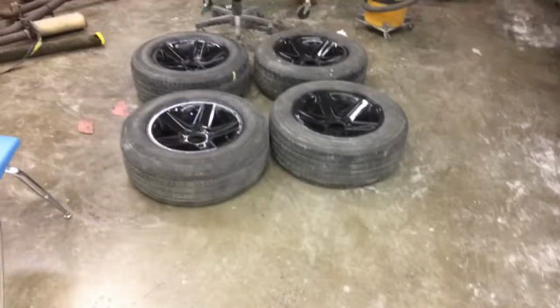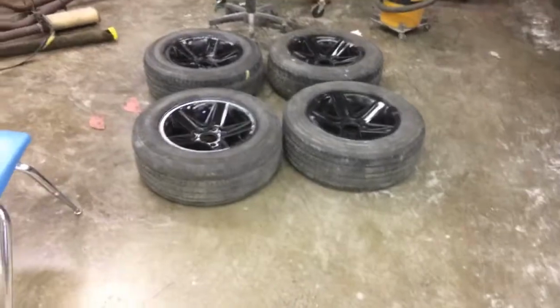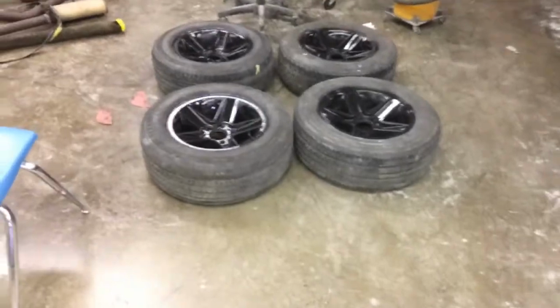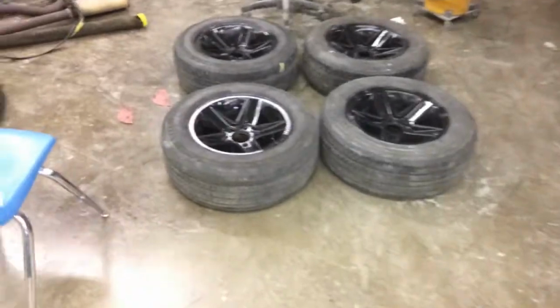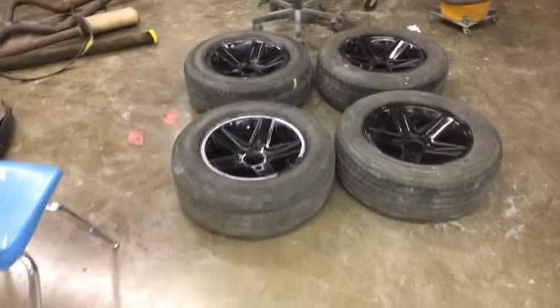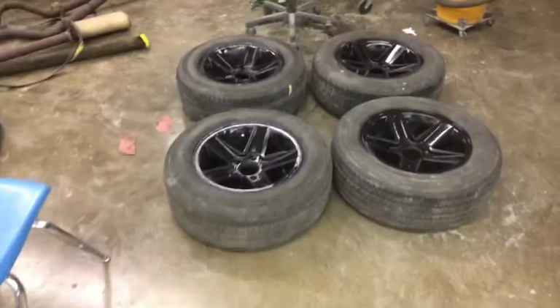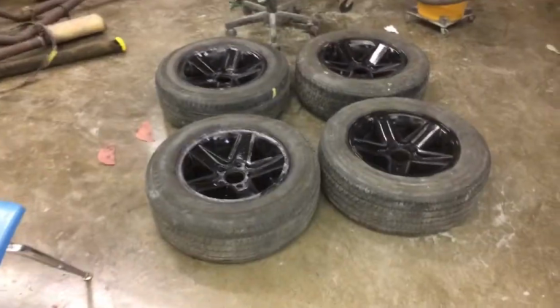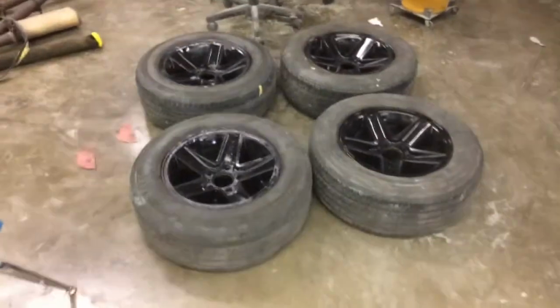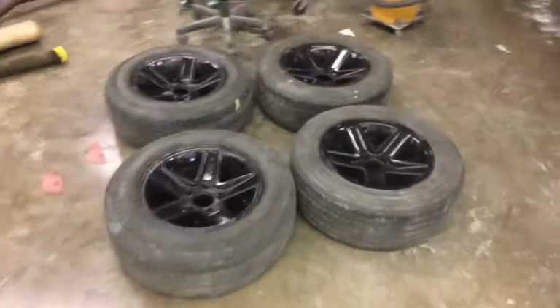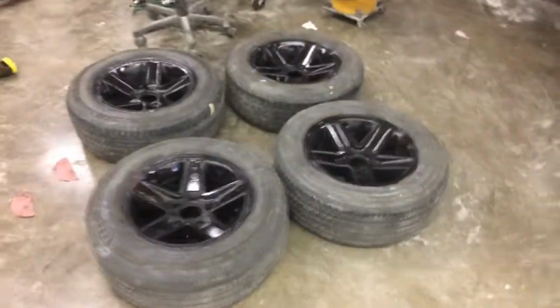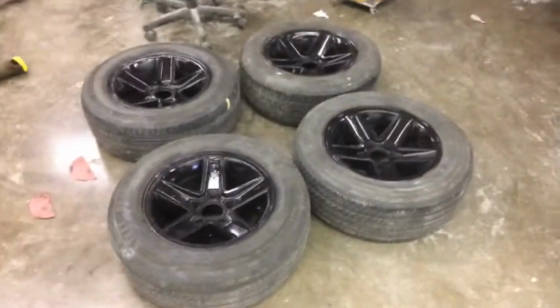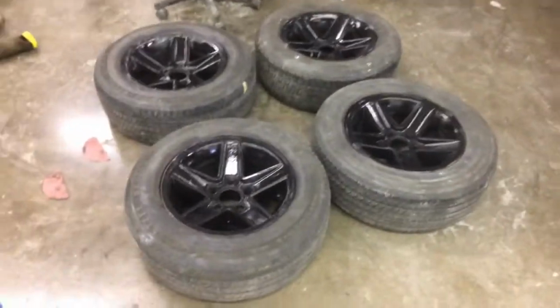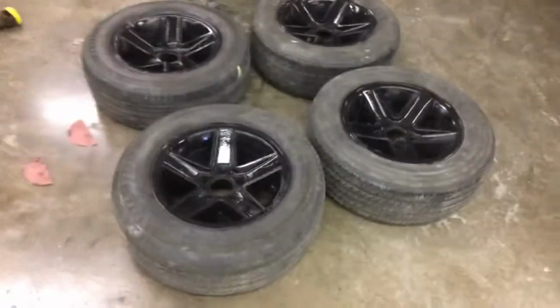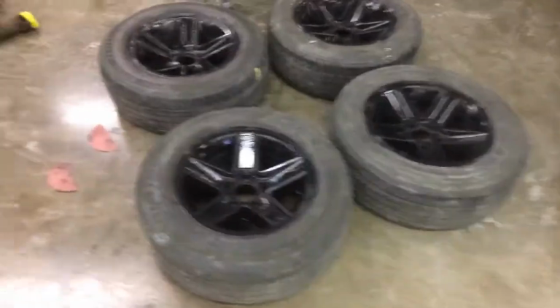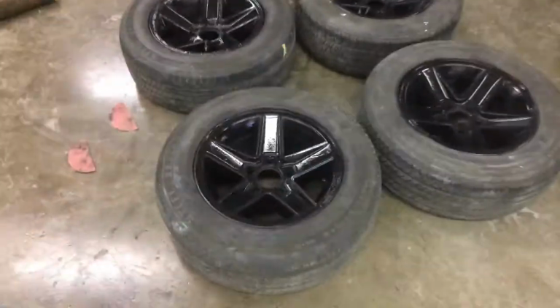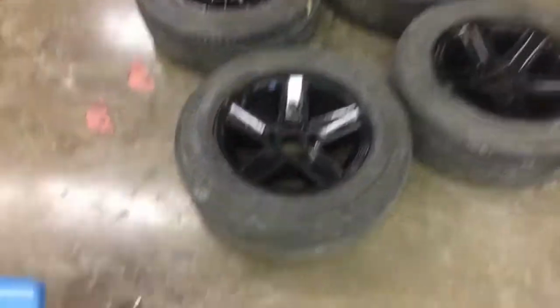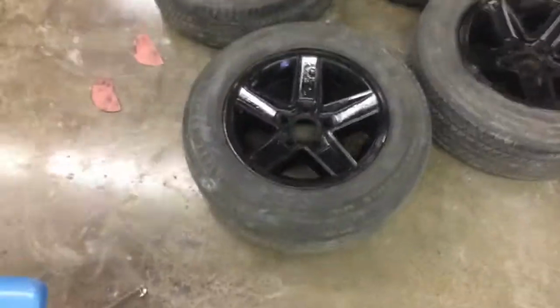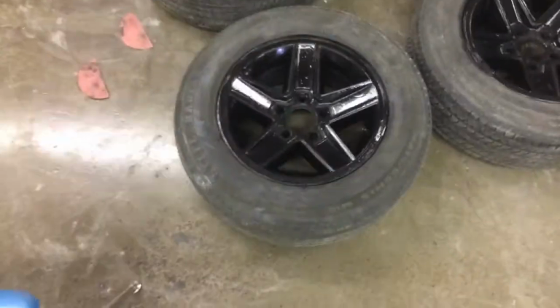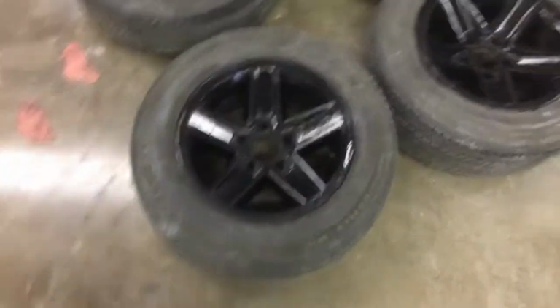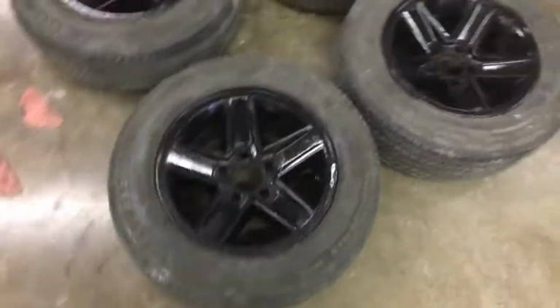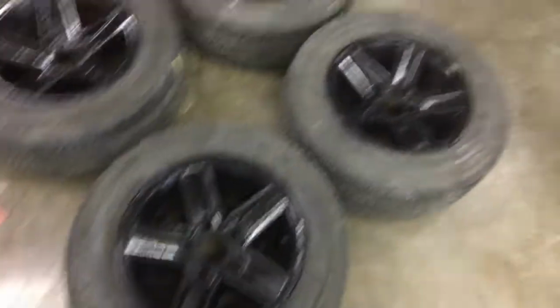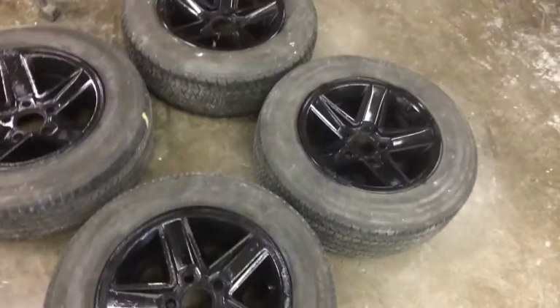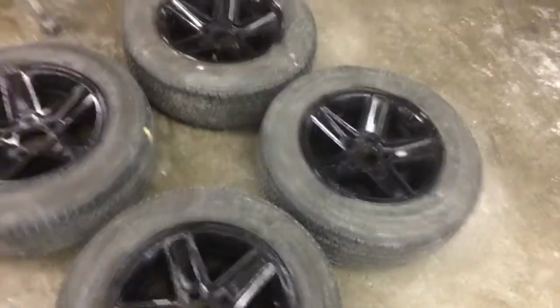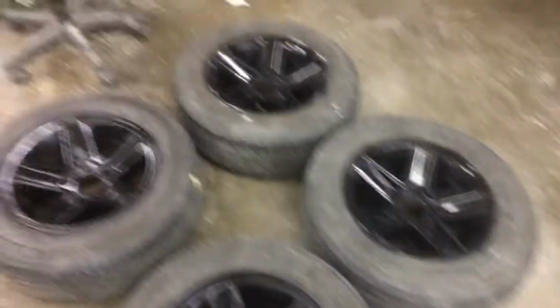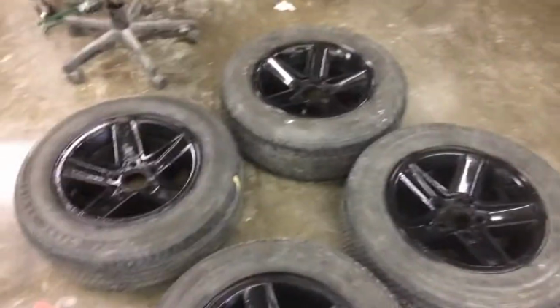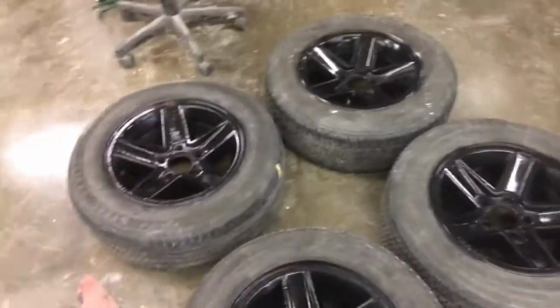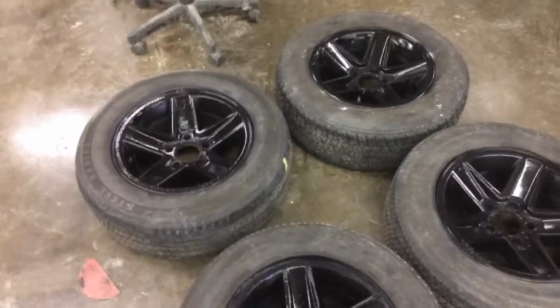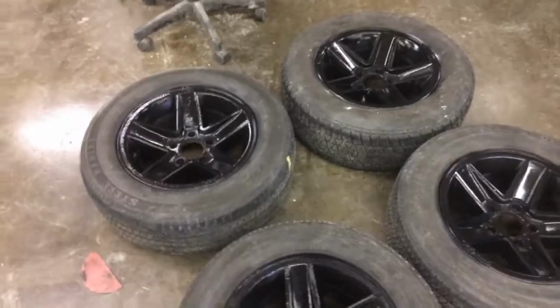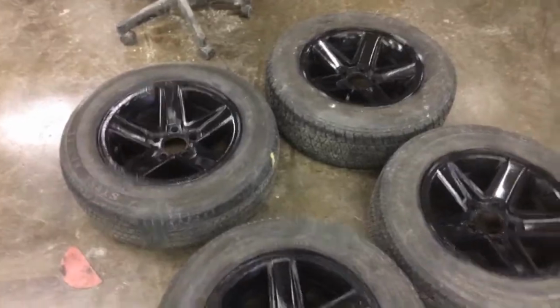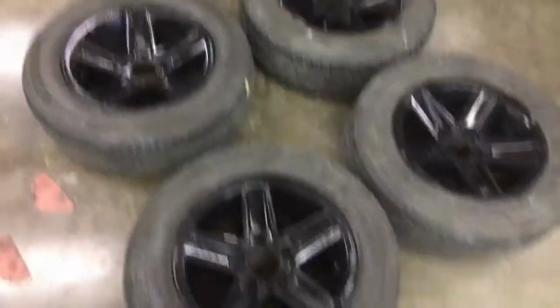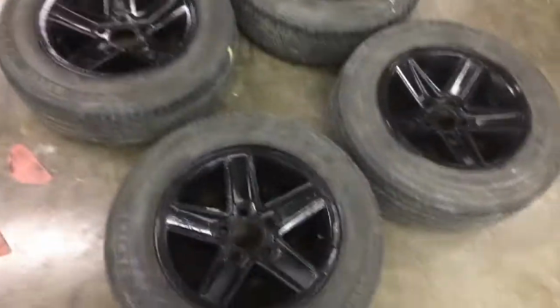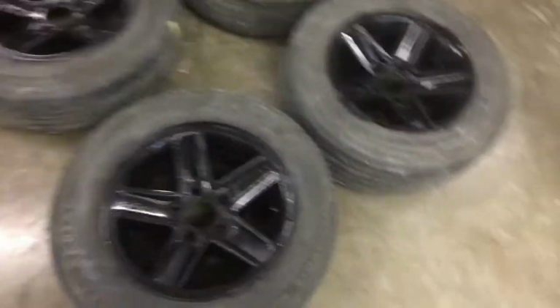What's up YouTube? Another update. Got my rims sitting down and painted. These are done.